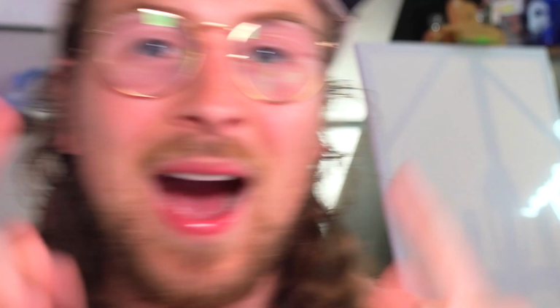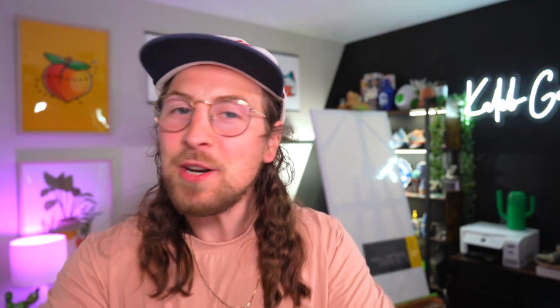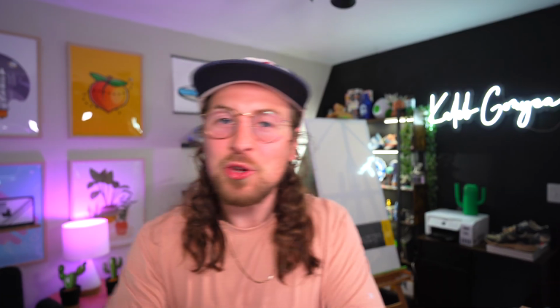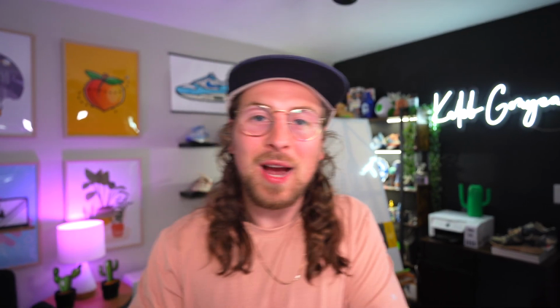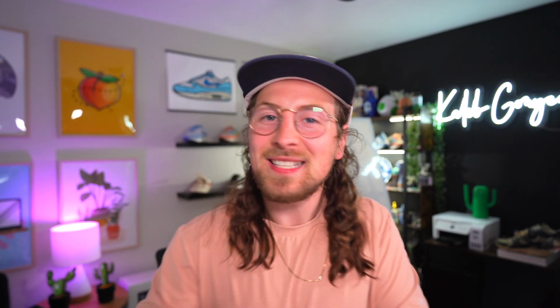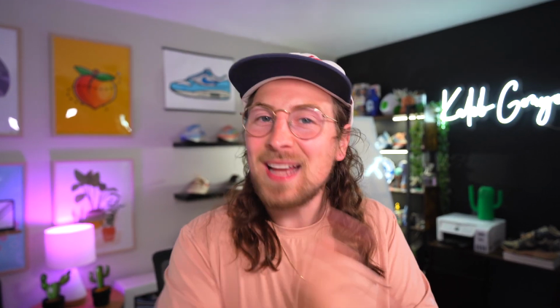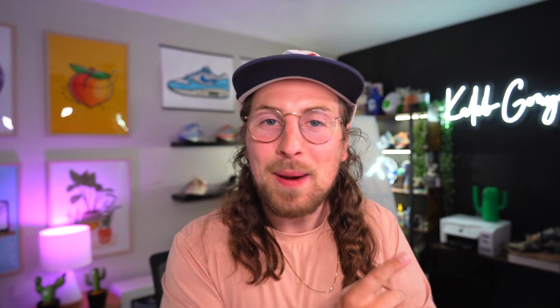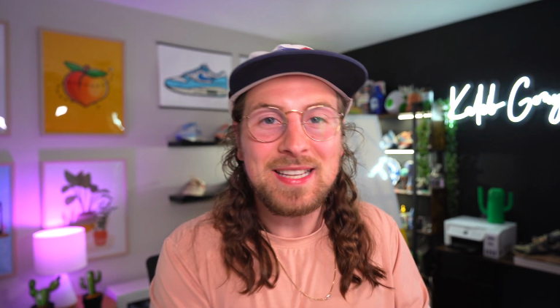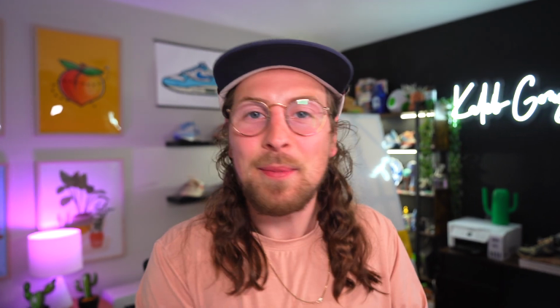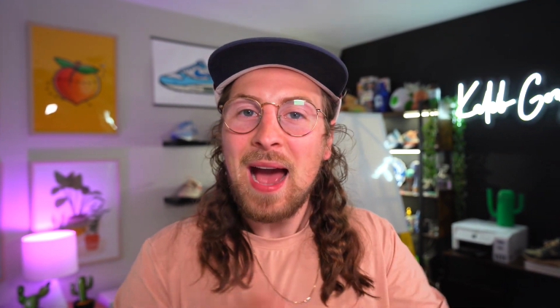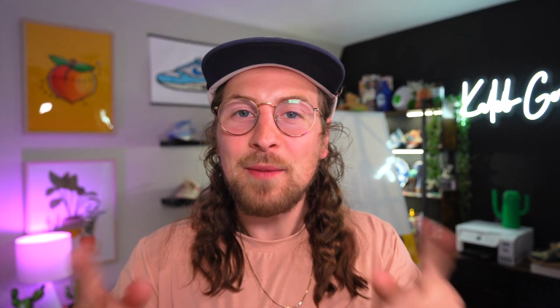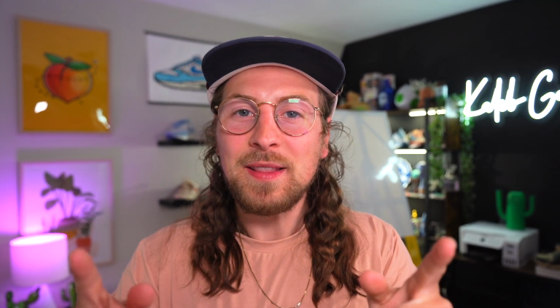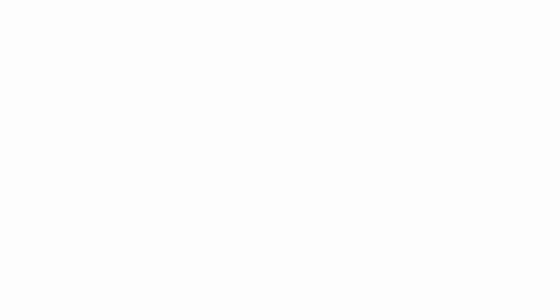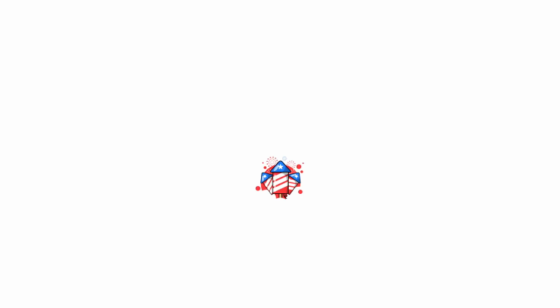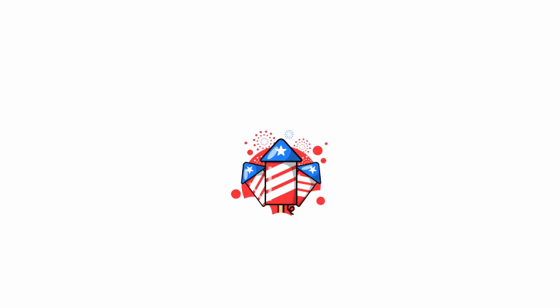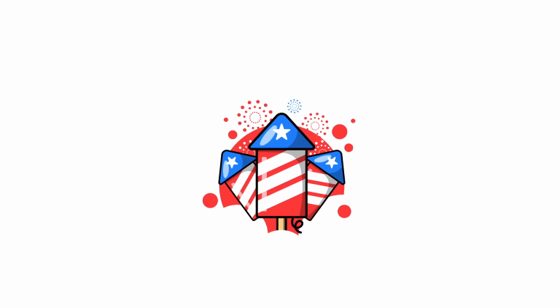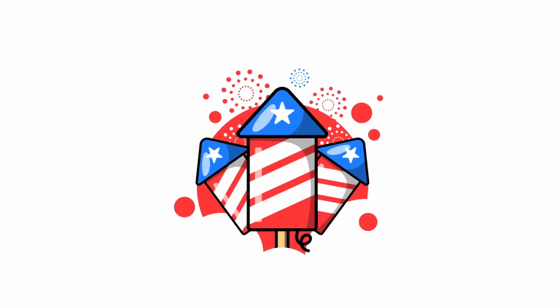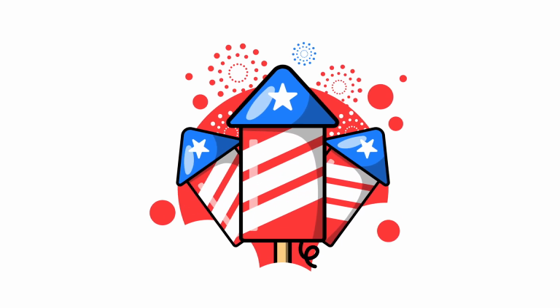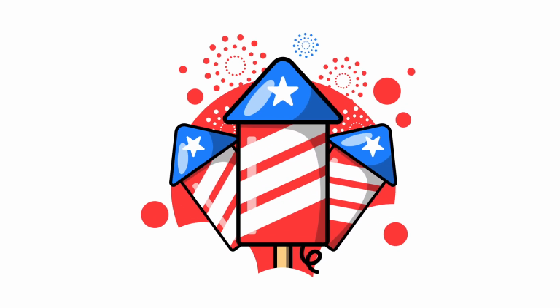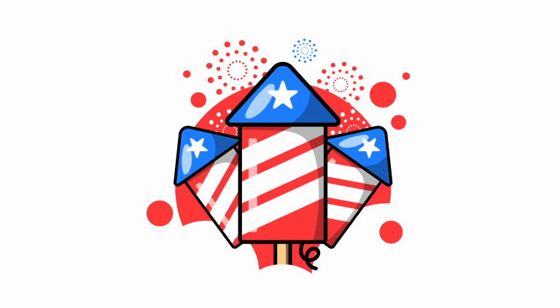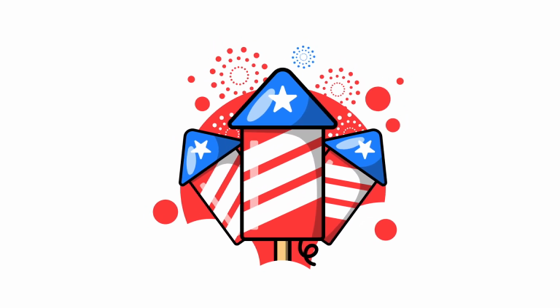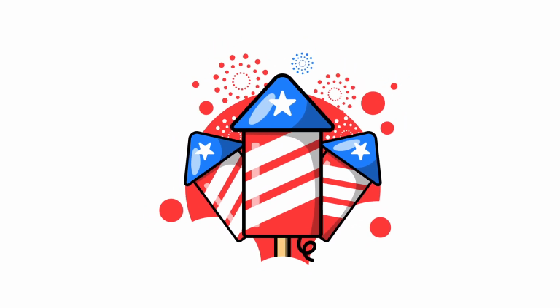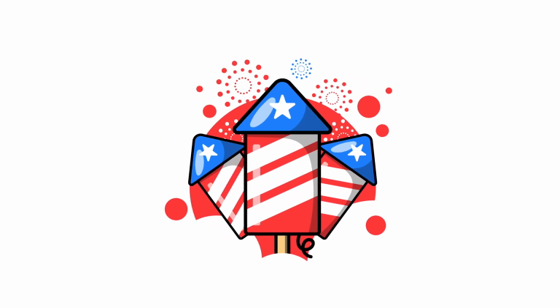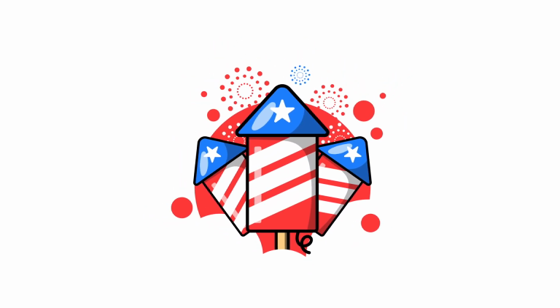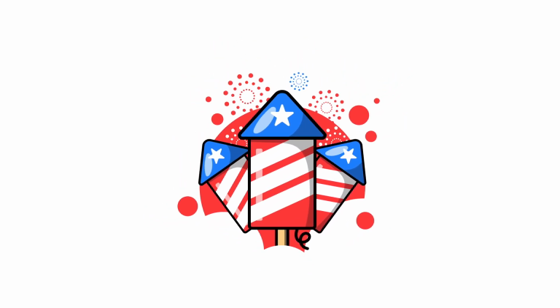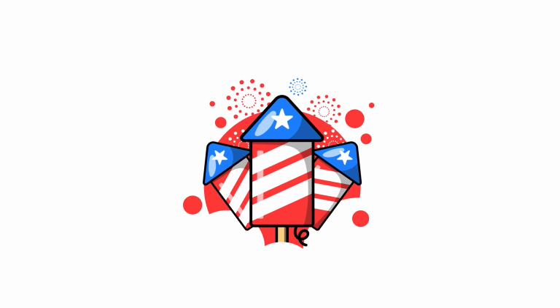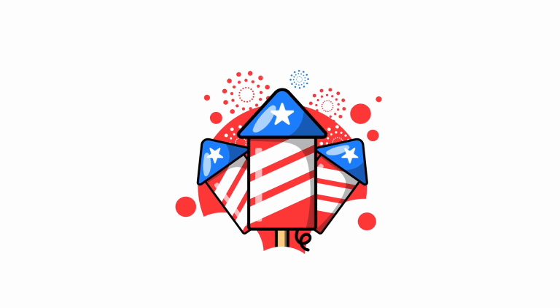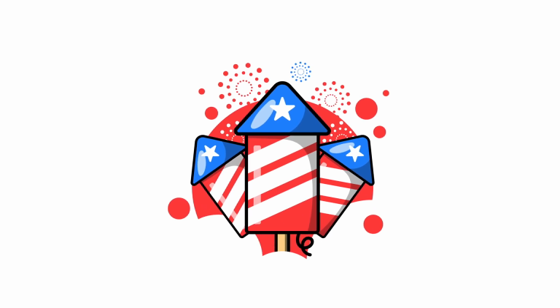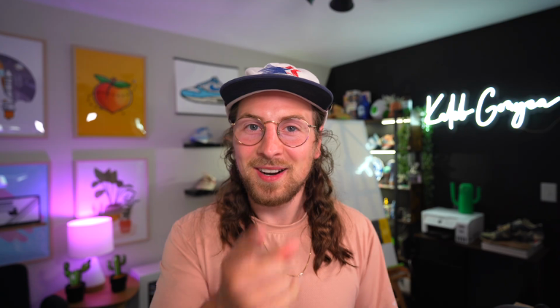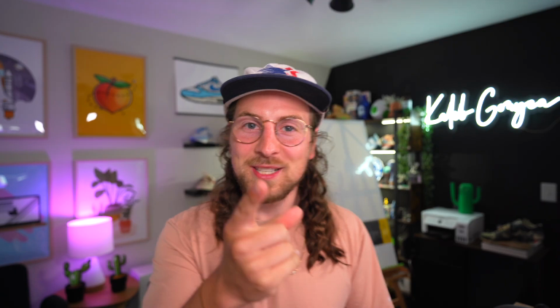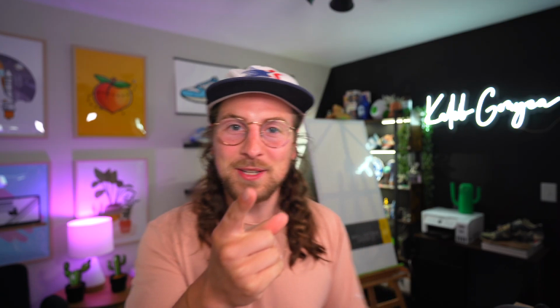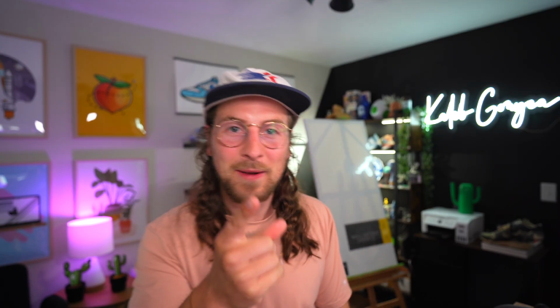I'm going to show you guys step-by-step how to make these fireworks right here. Without further ado, let's jump into it.